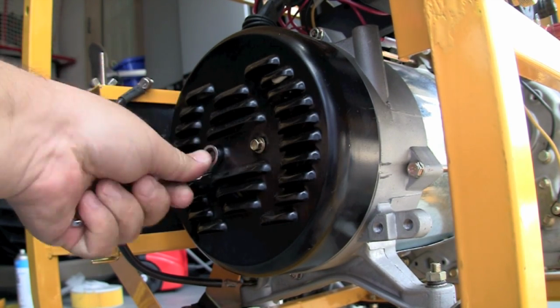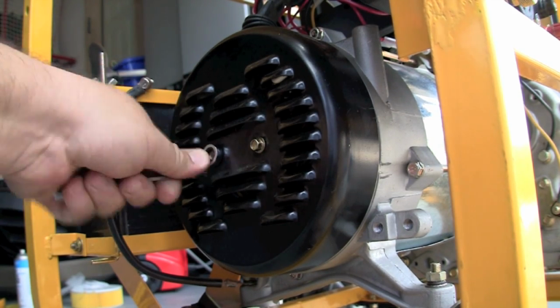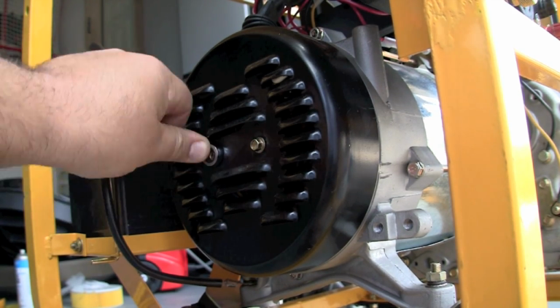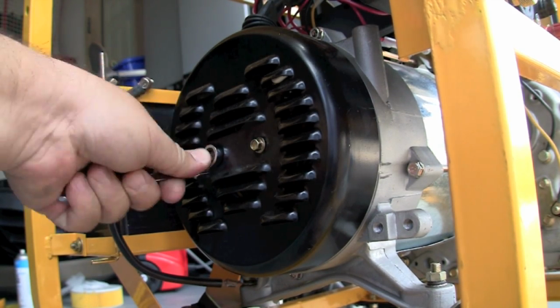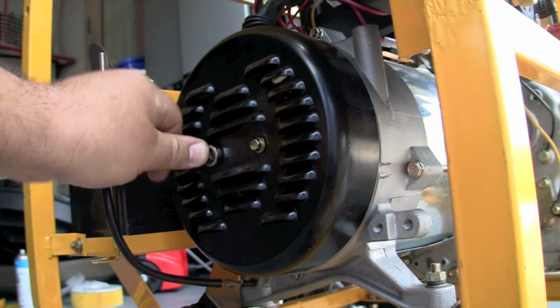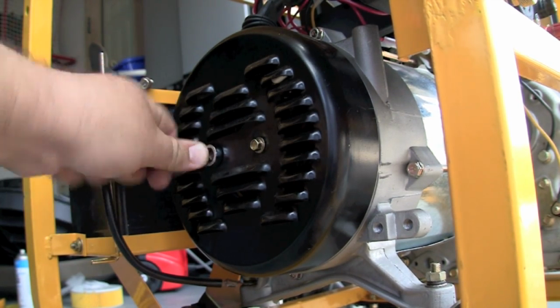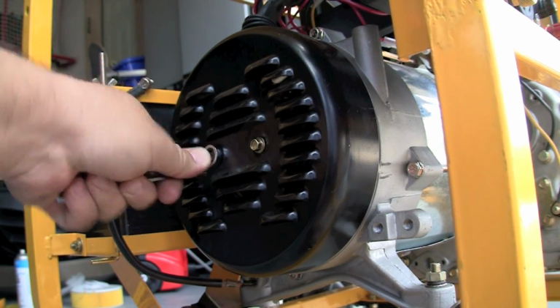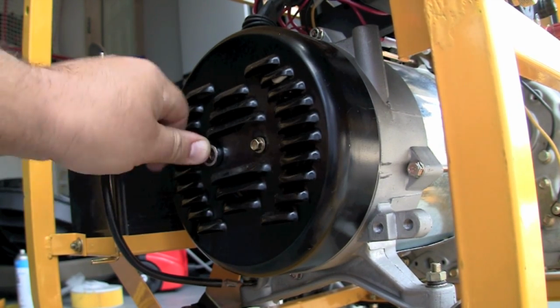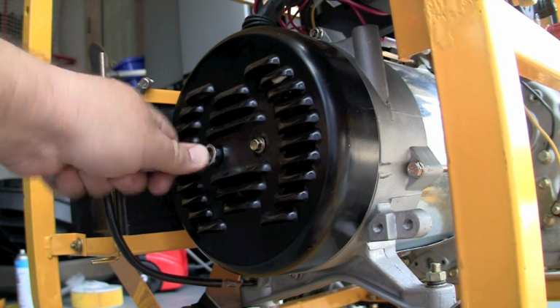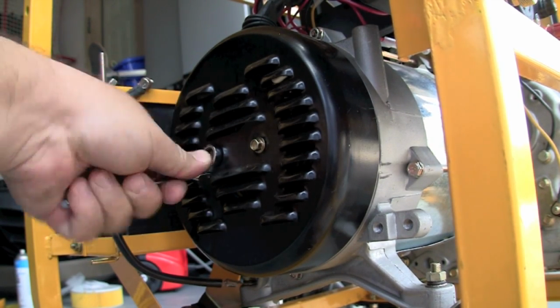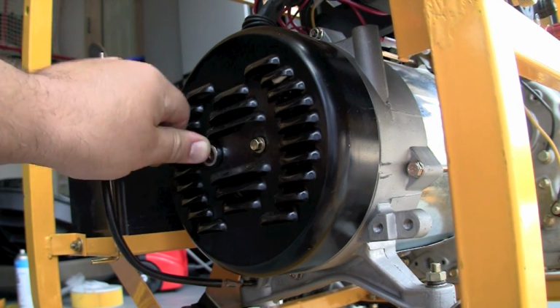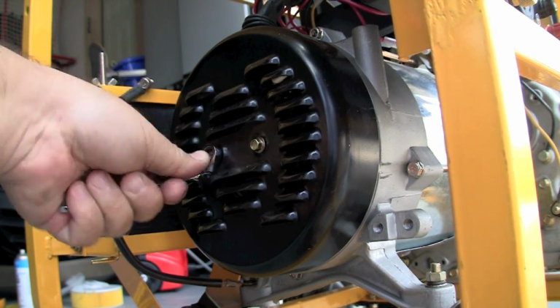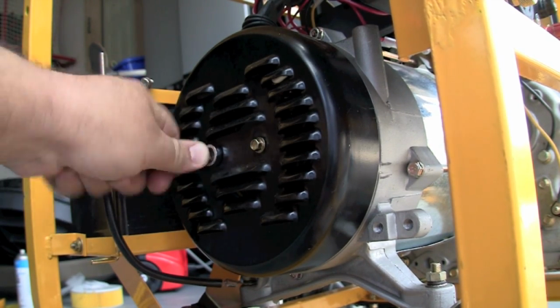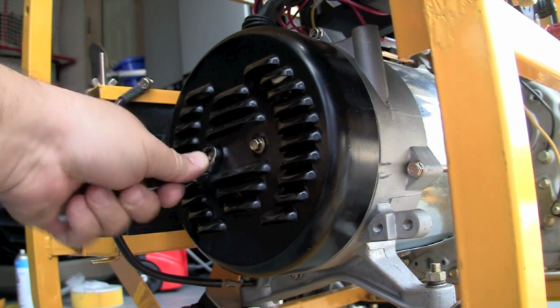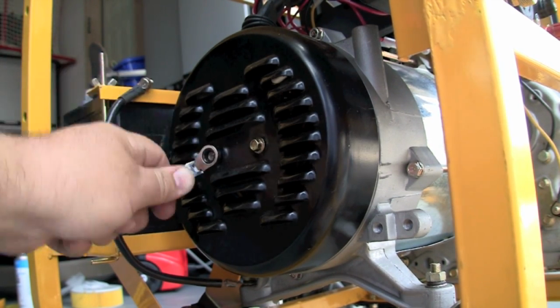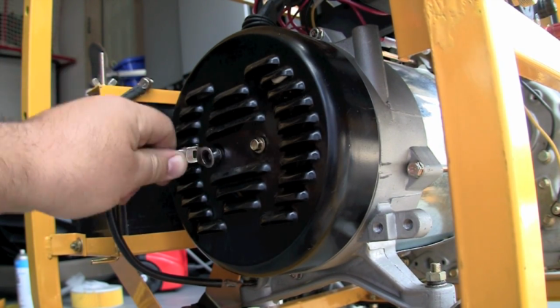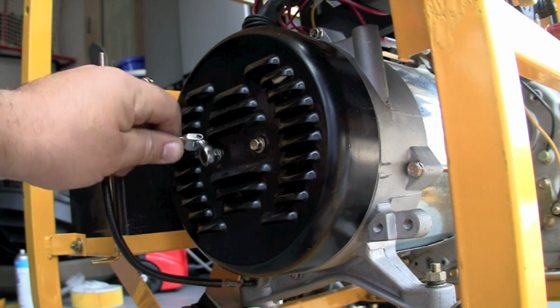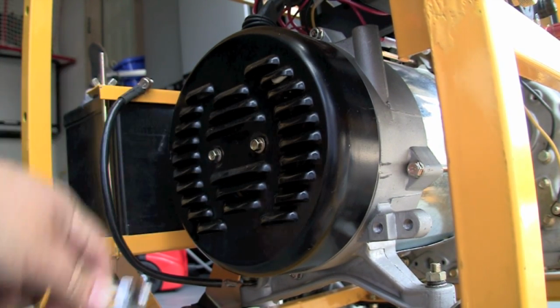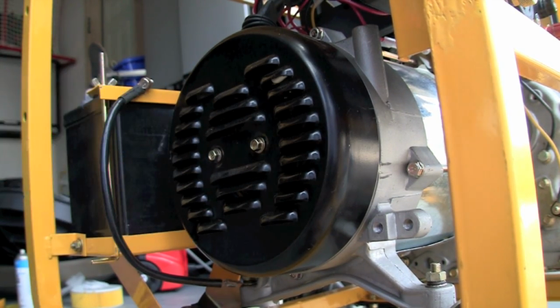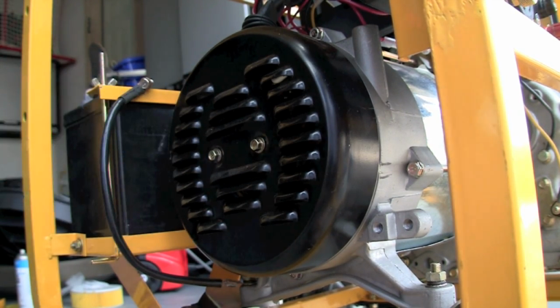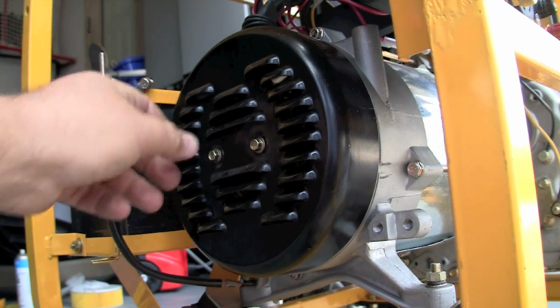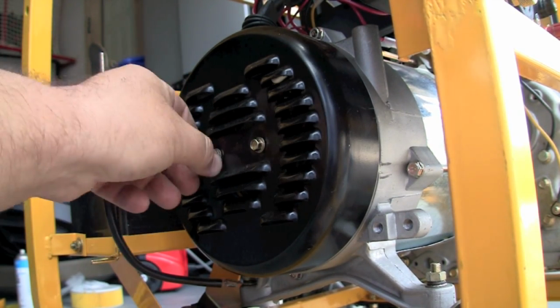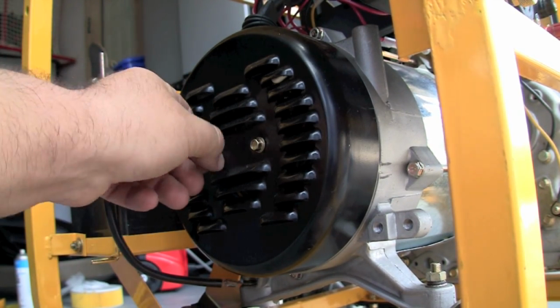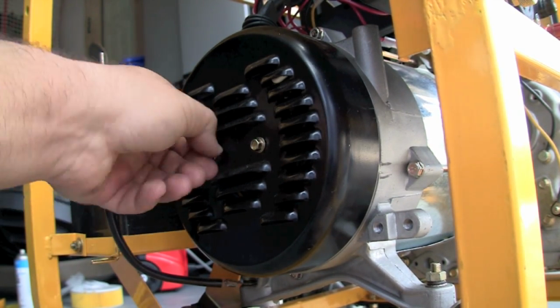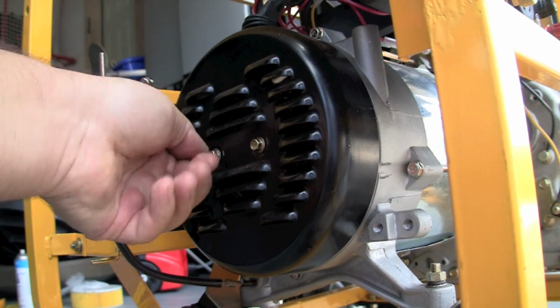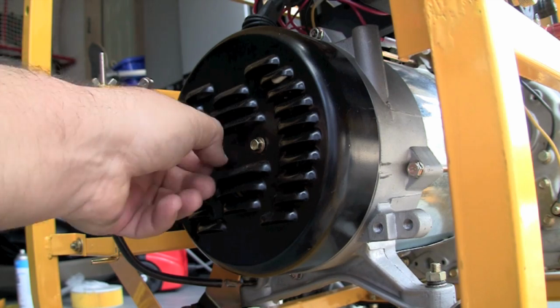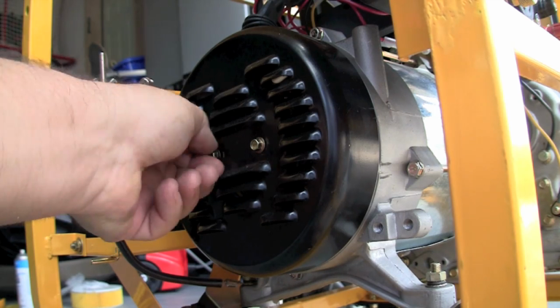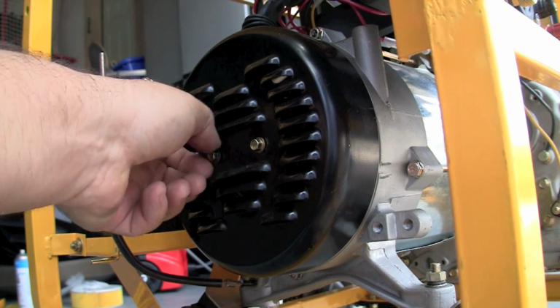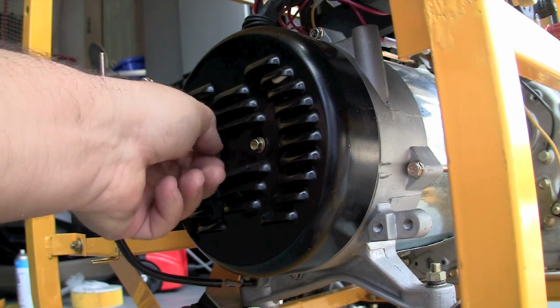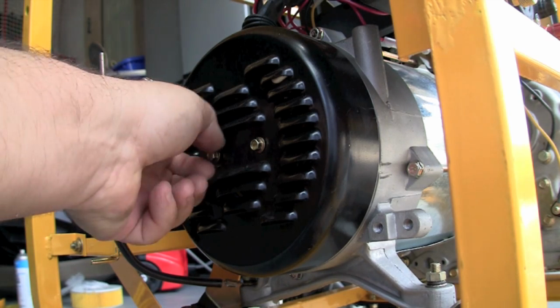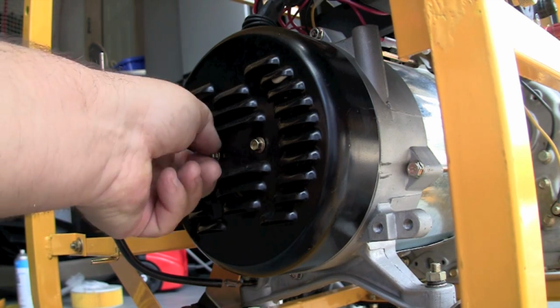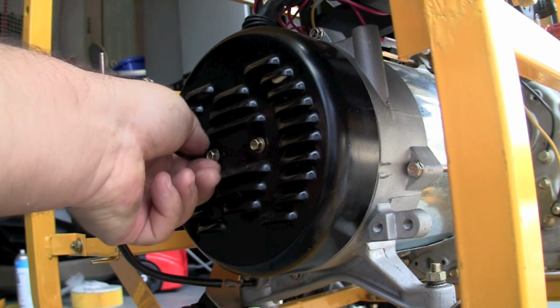On the back of the alternator, undo the two bolts securing the dust cover.